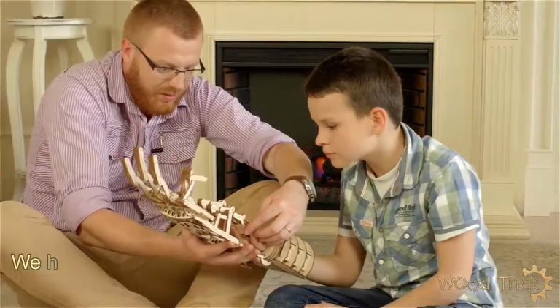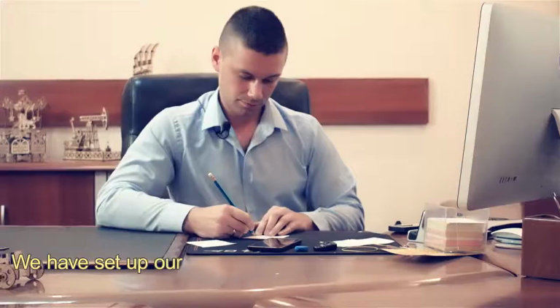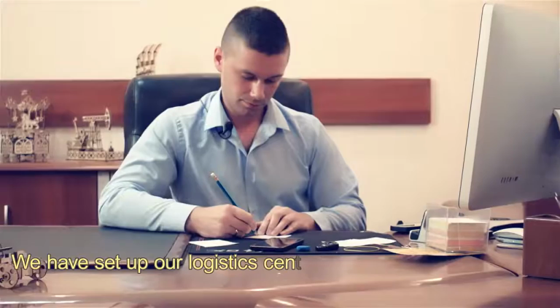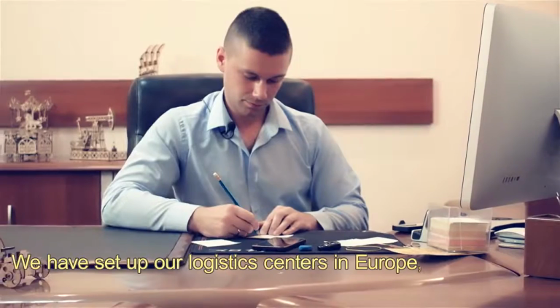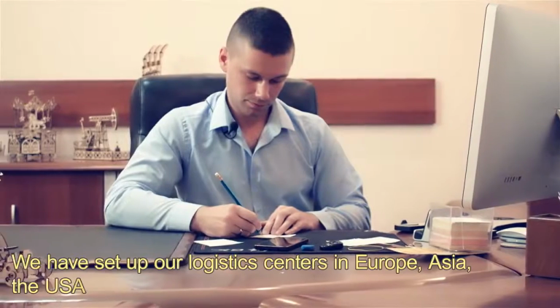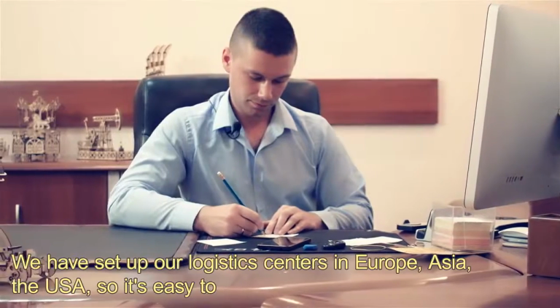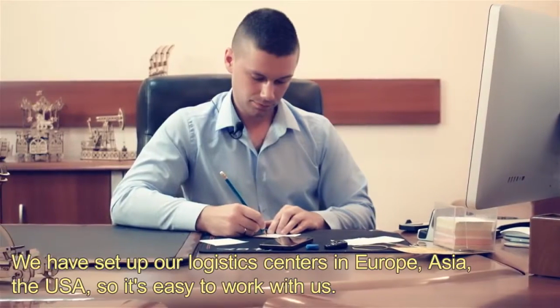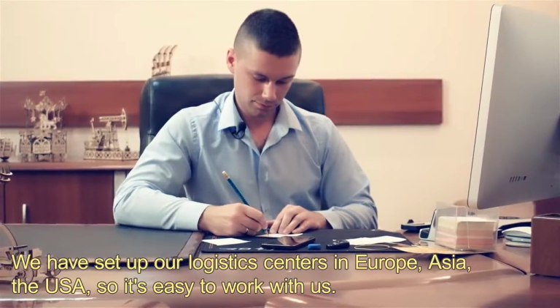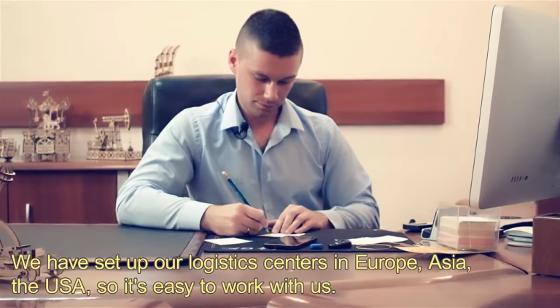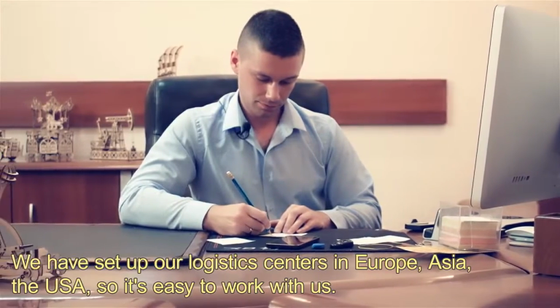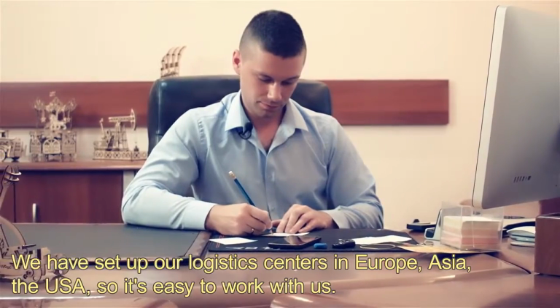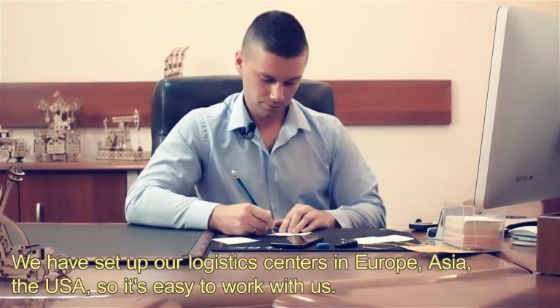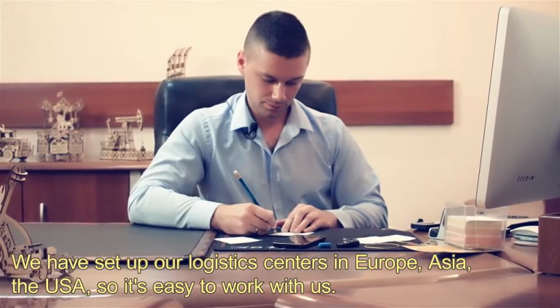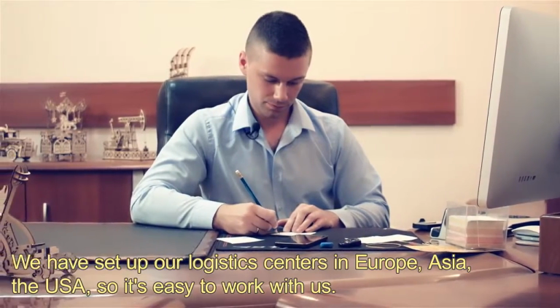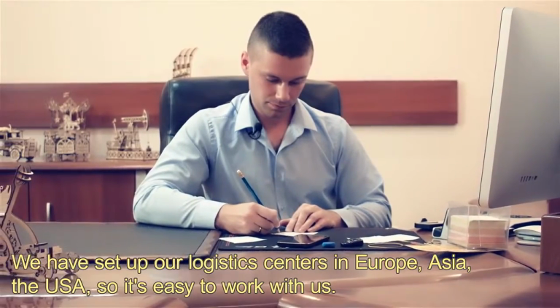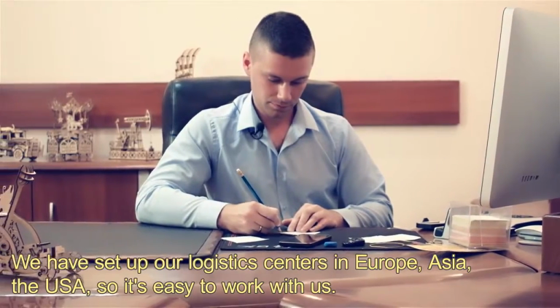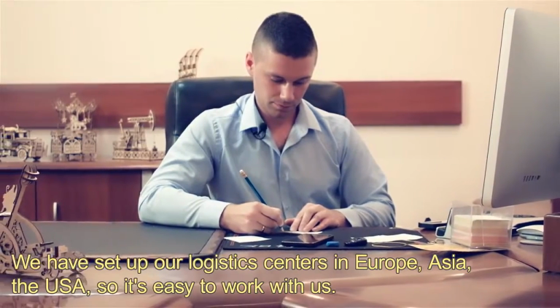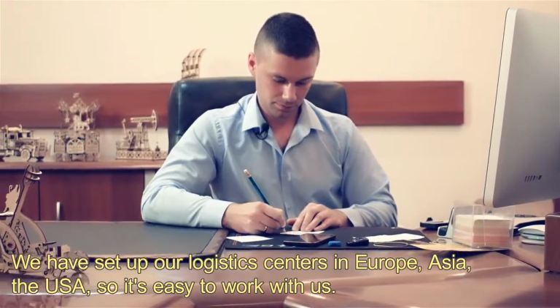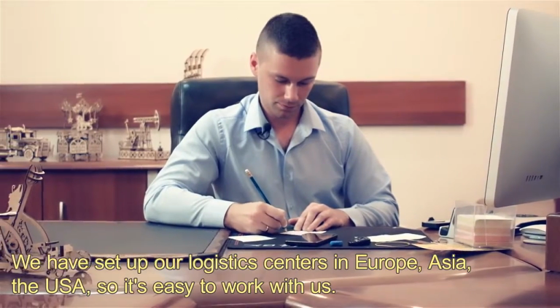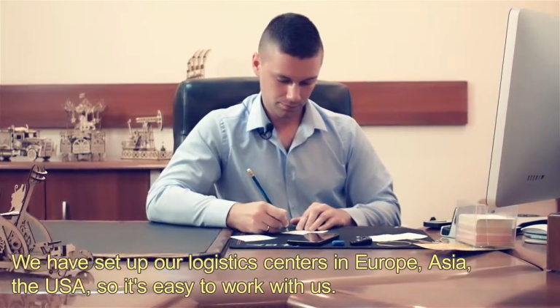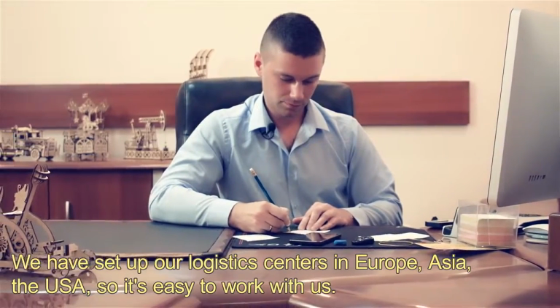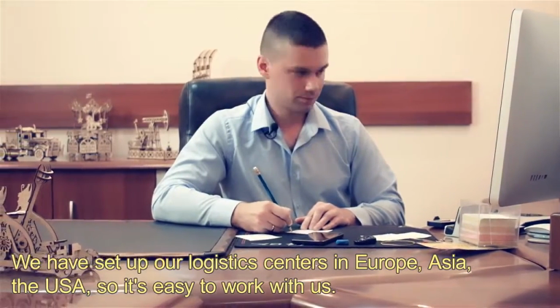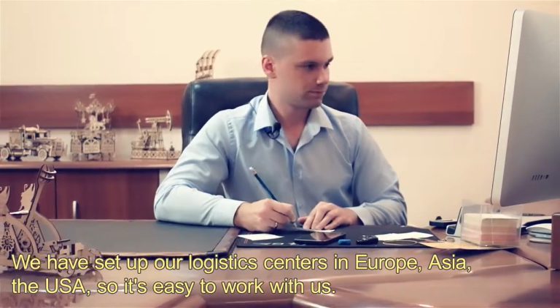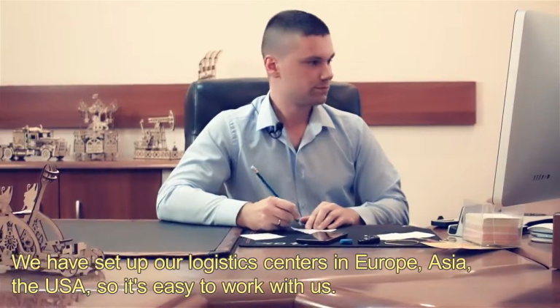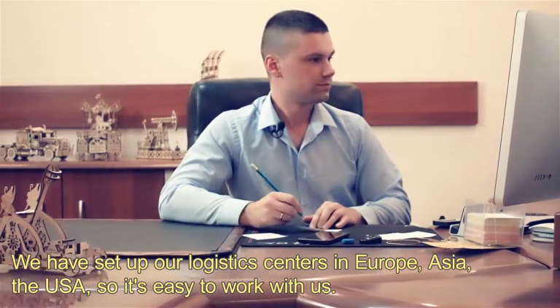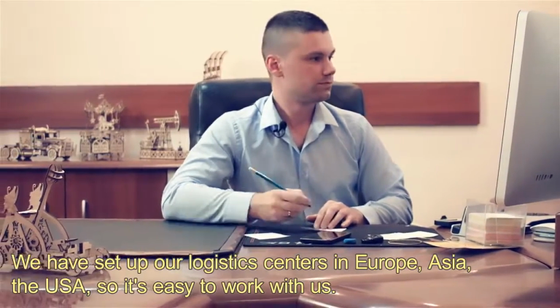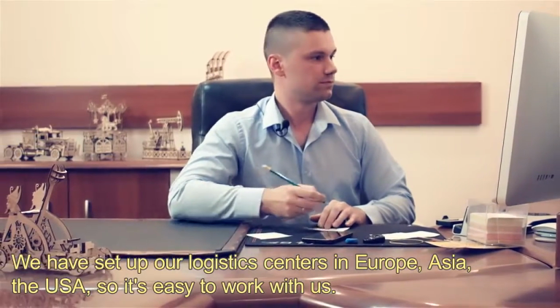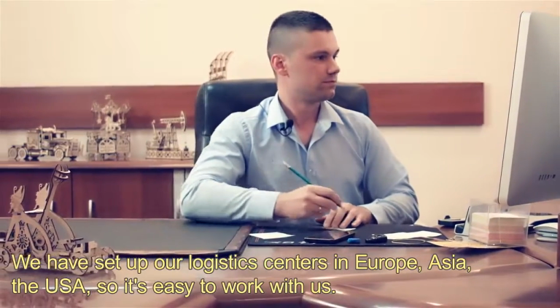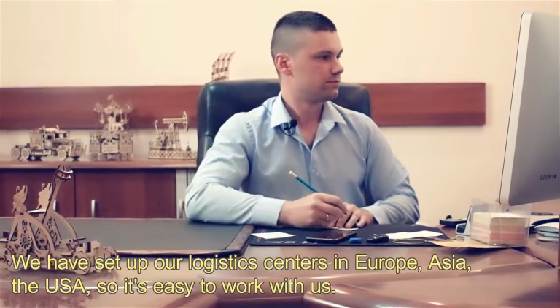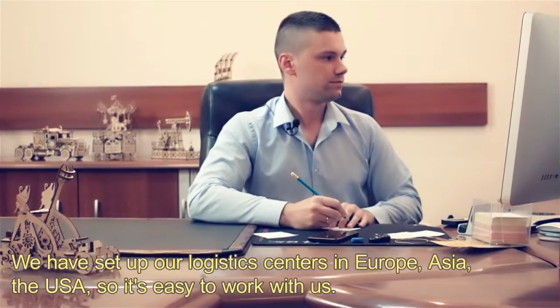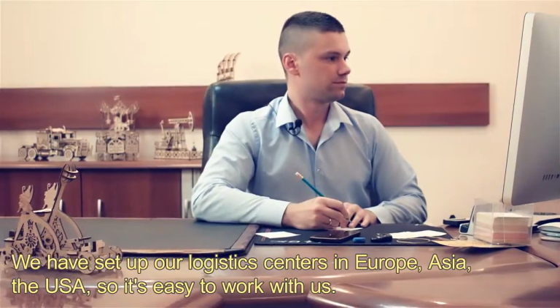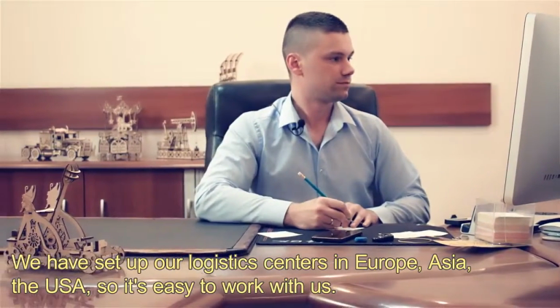We have created our logistics centers in Europe and Asia, so we can work with partners in those regions efficiently.